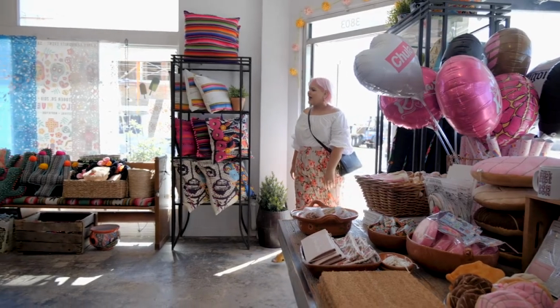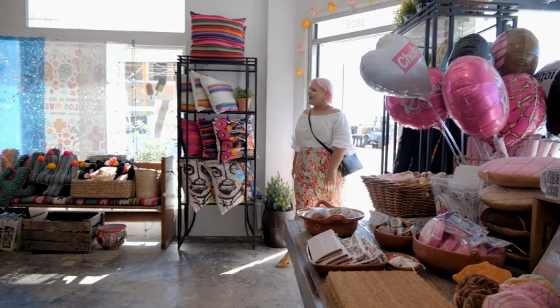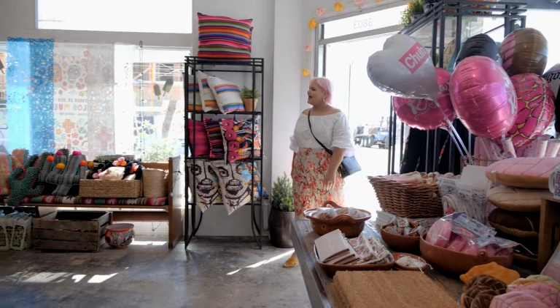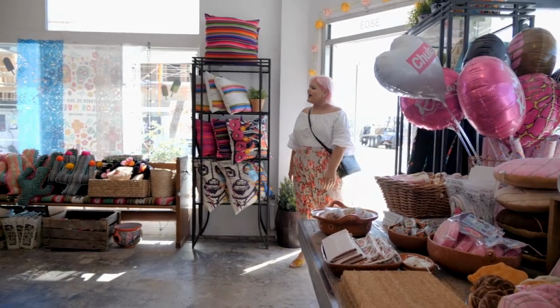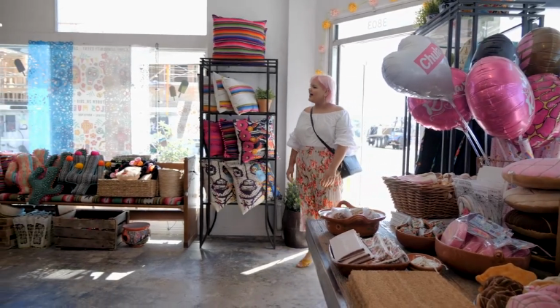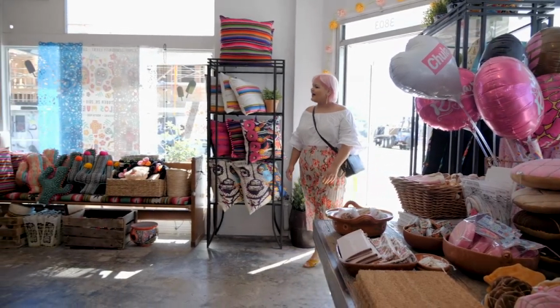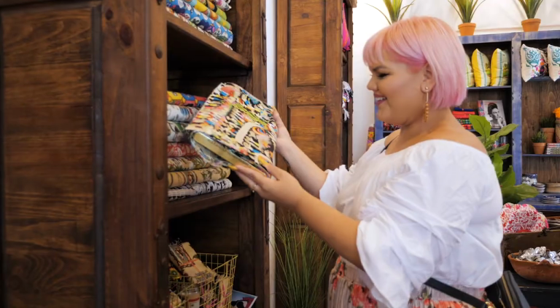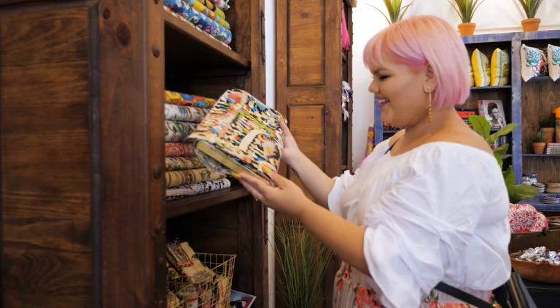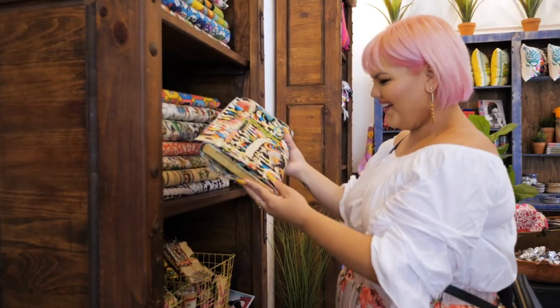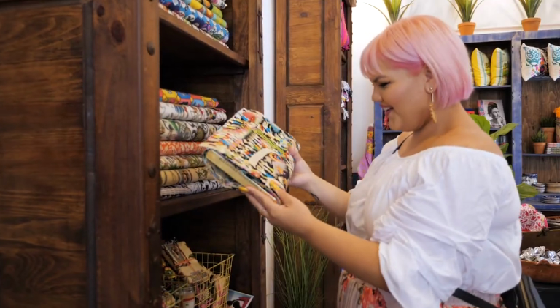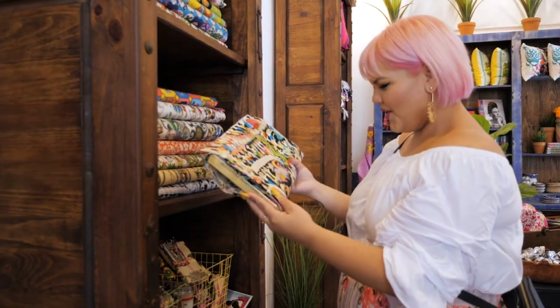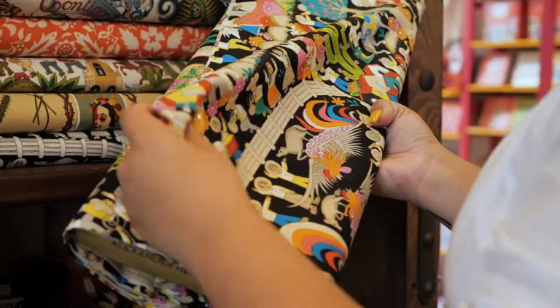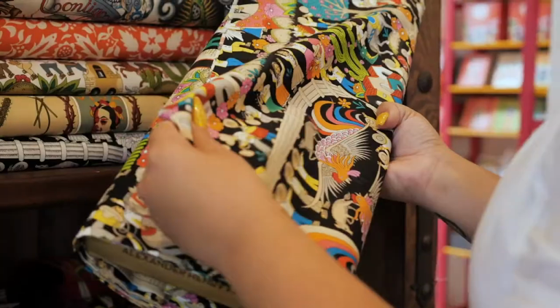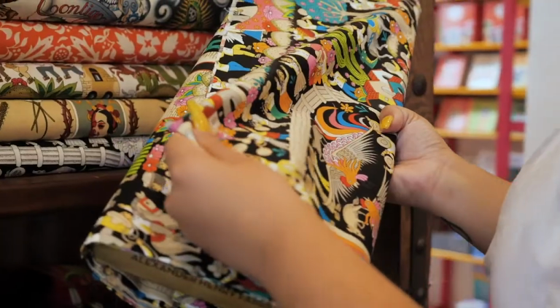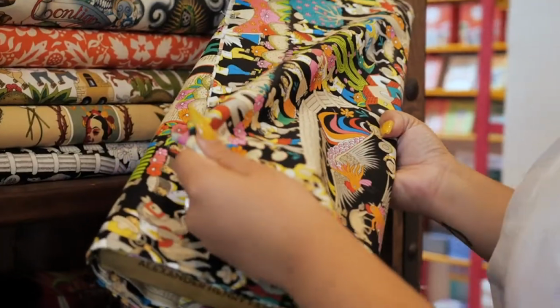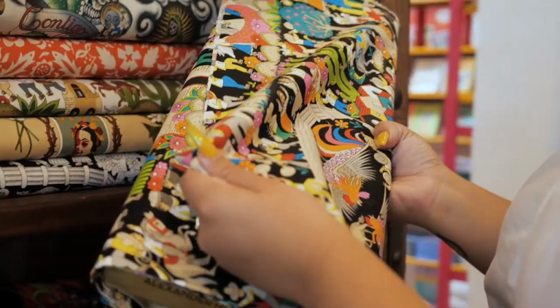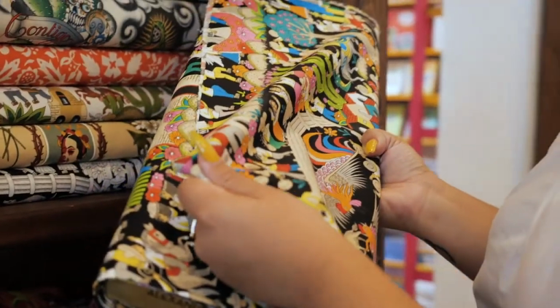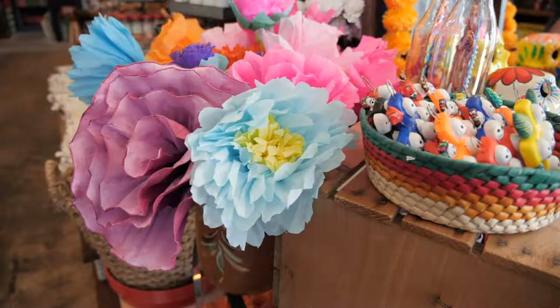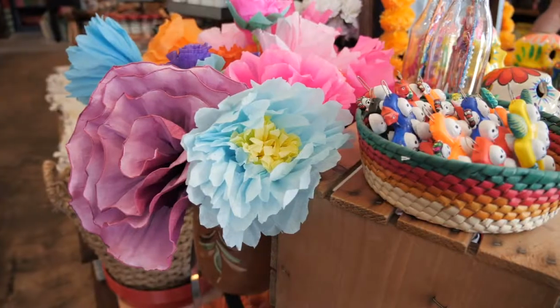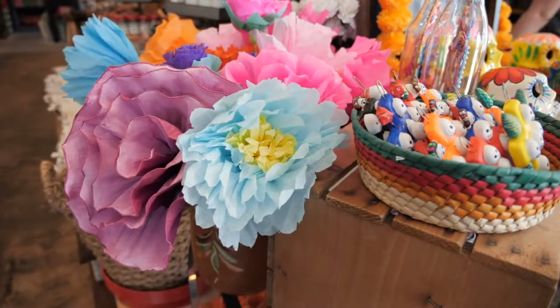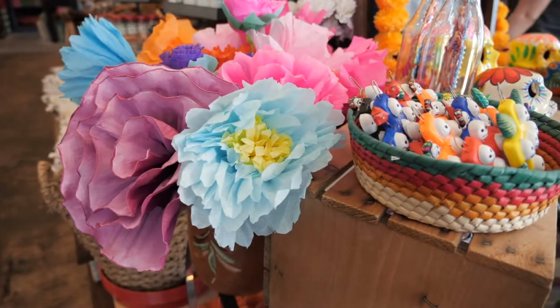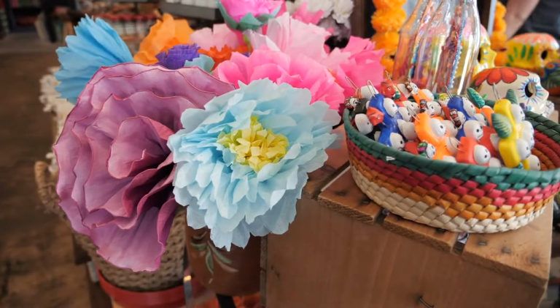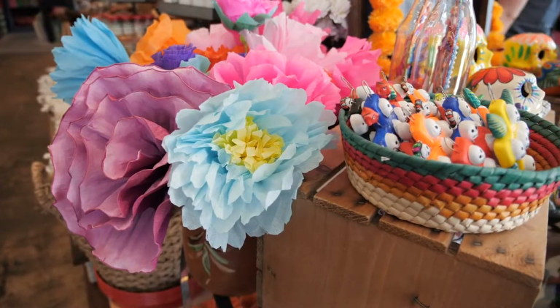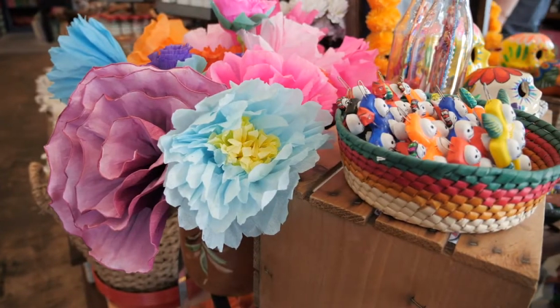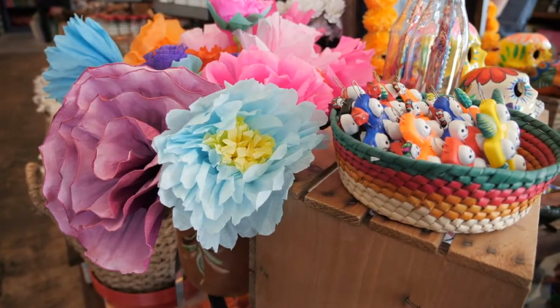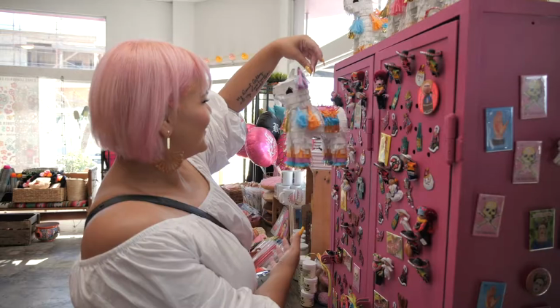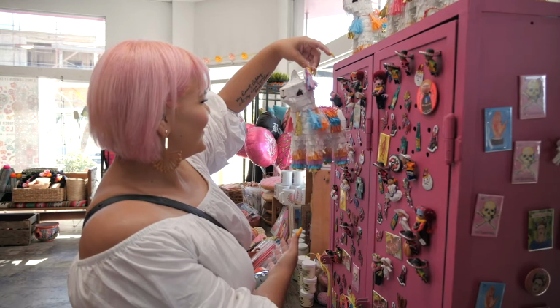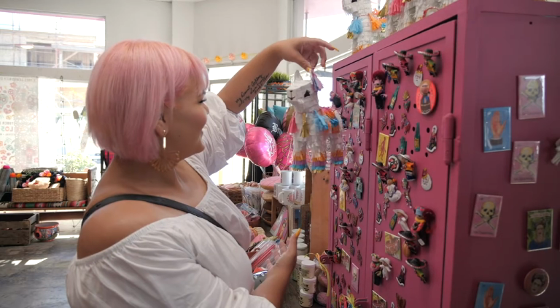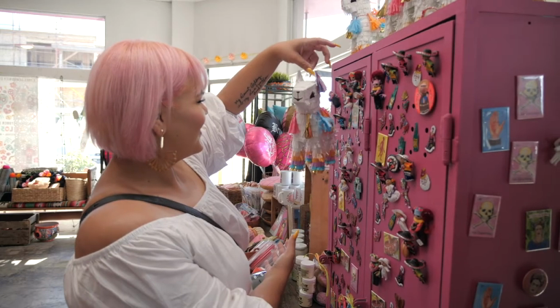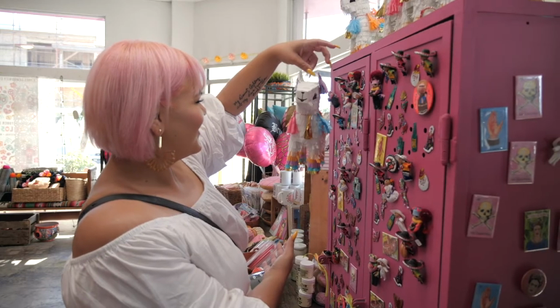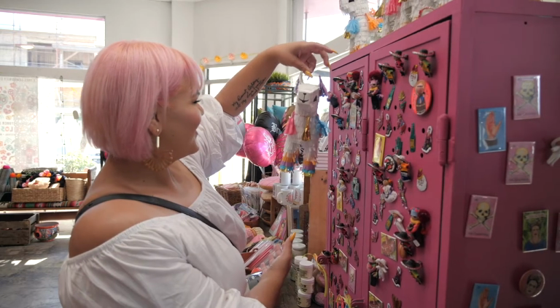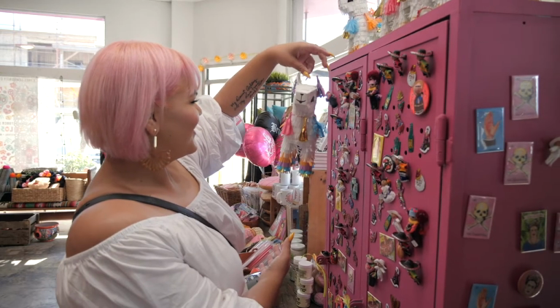Artalexia is a very special place to me. I love going in there and seeing fun artwork.